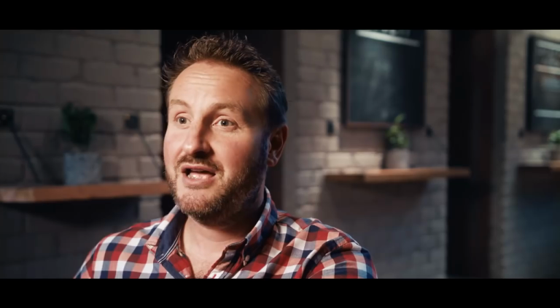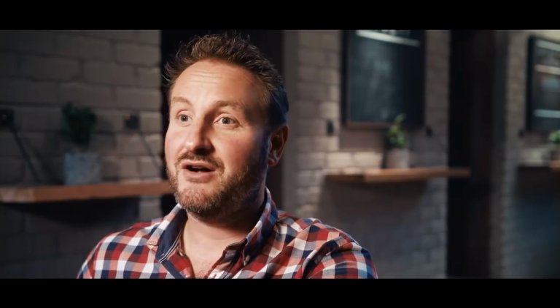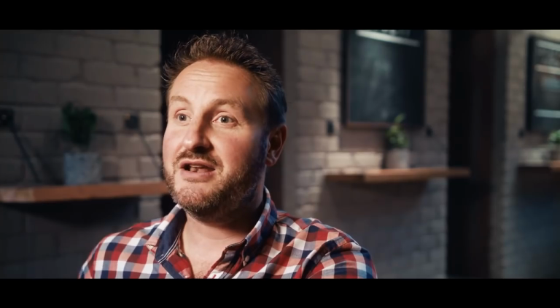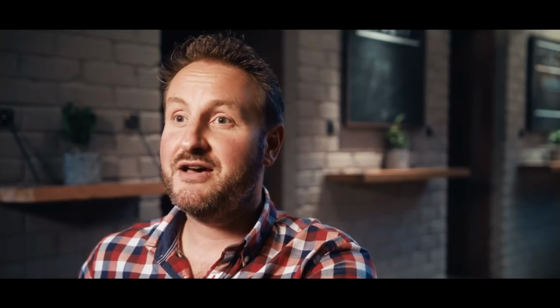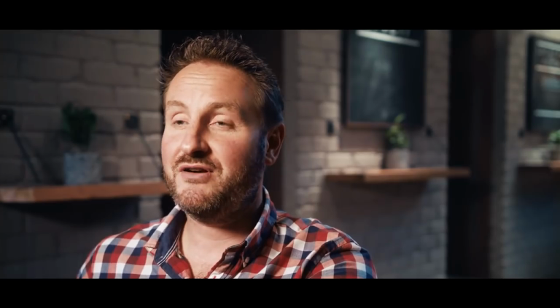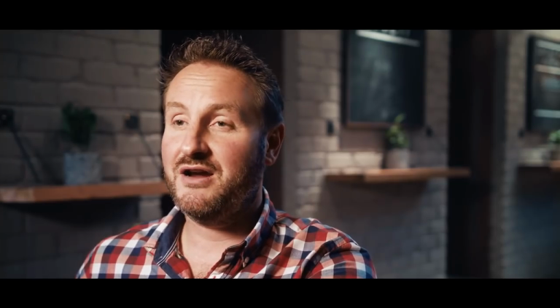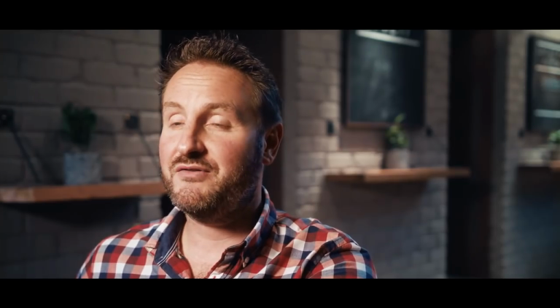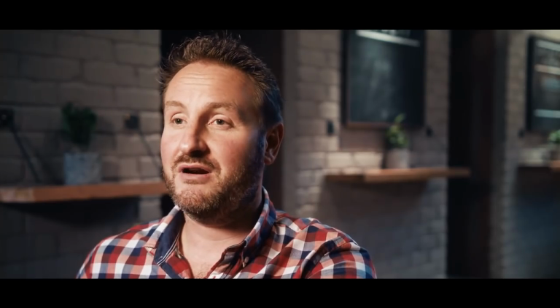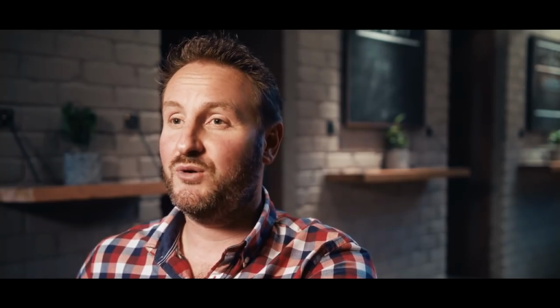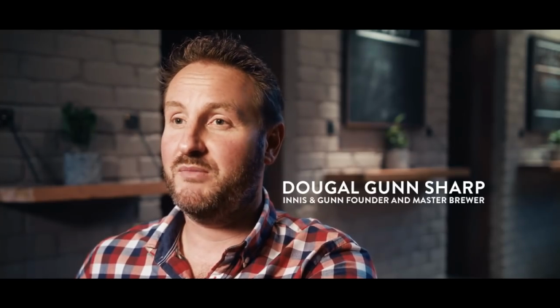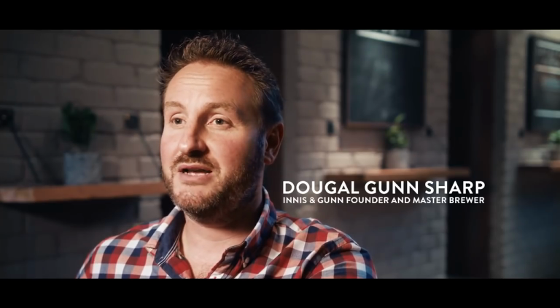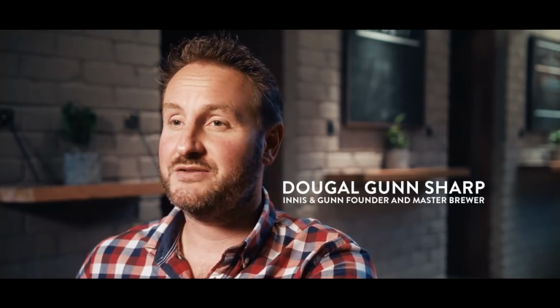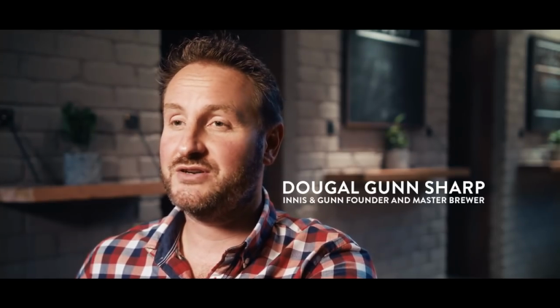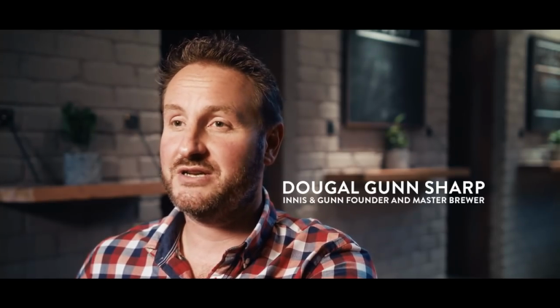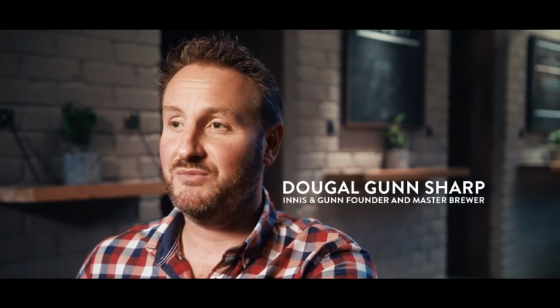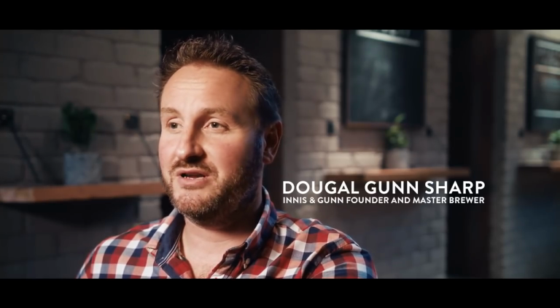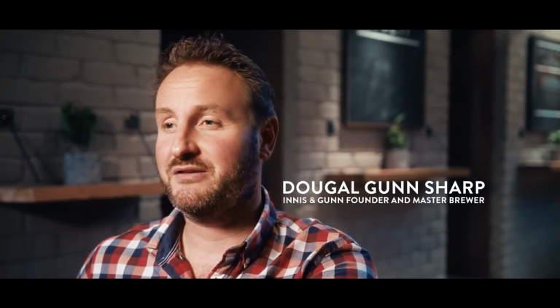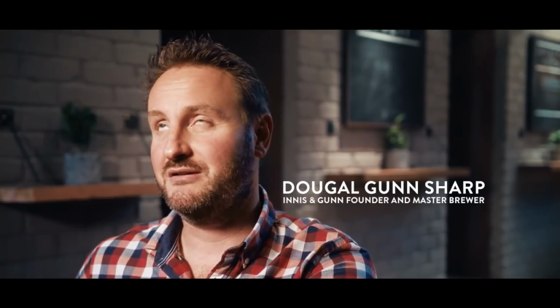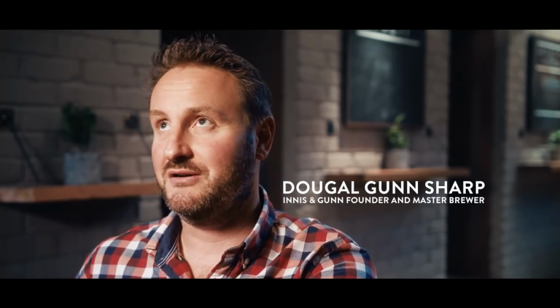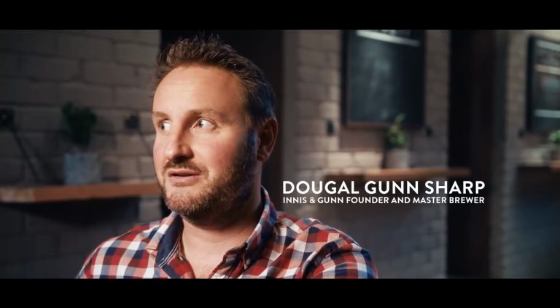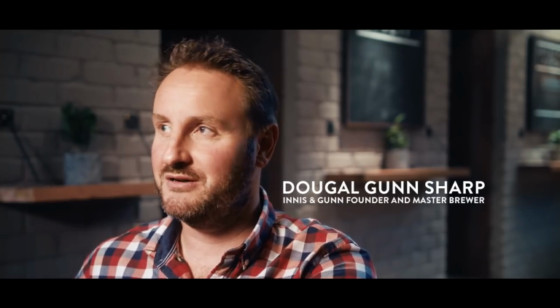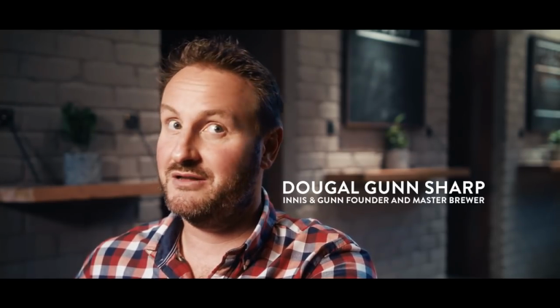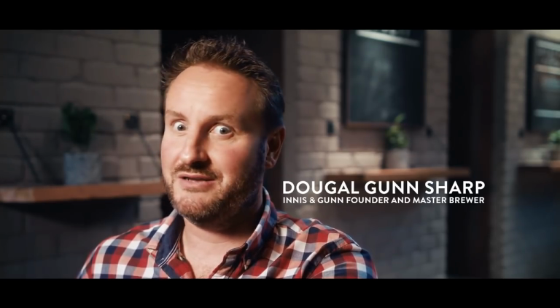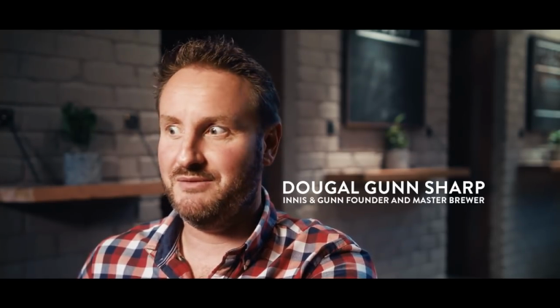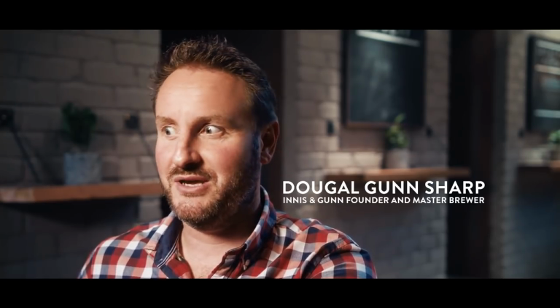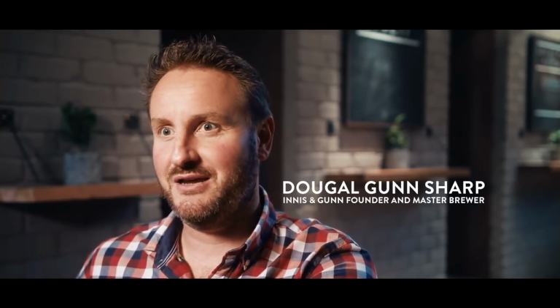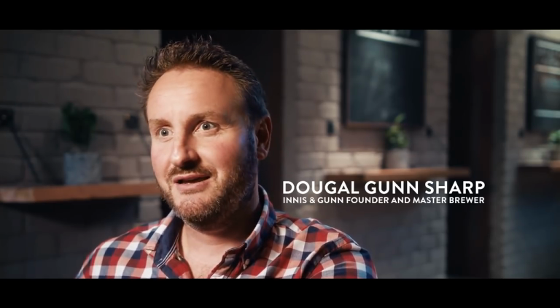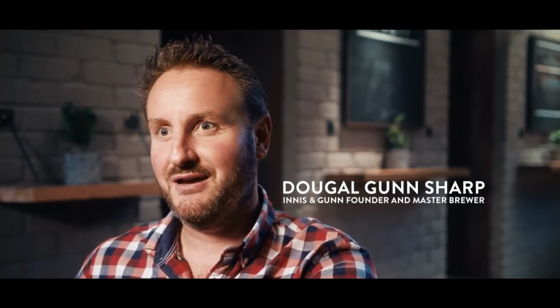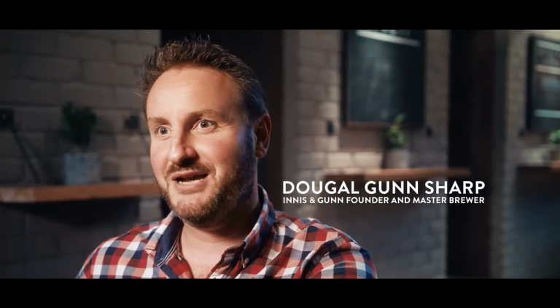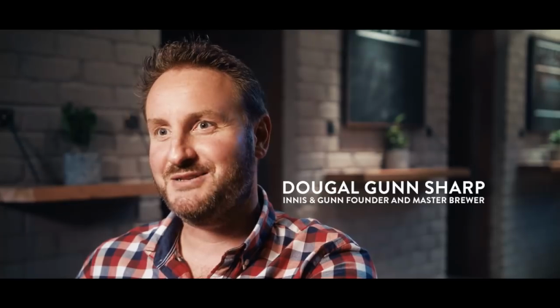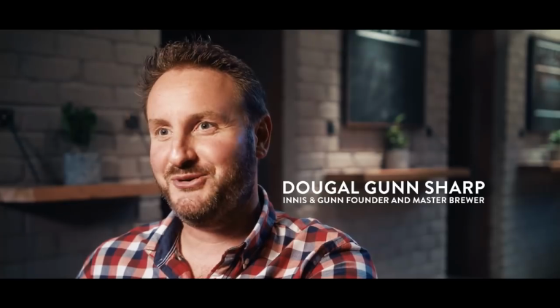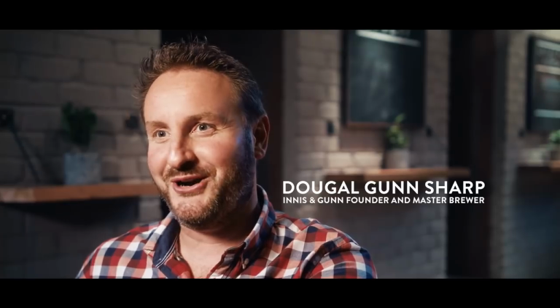I never open my eyes first thing in the morning thinking, 'Oh god, another day being a master brewer.'